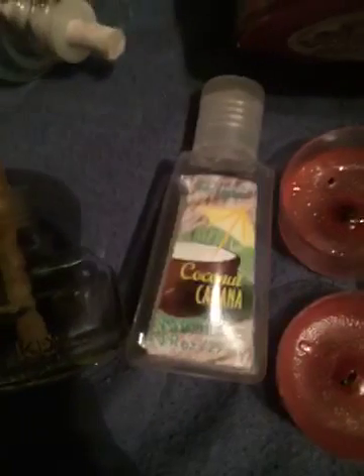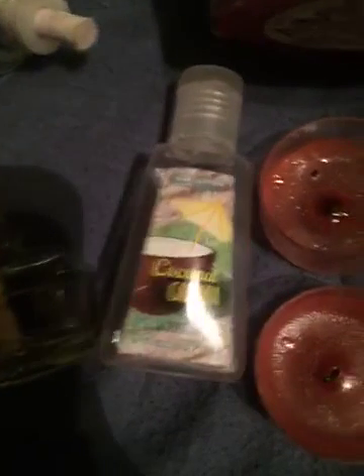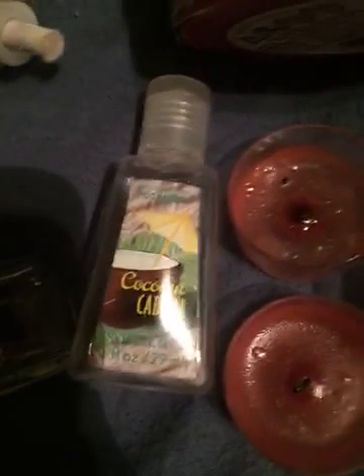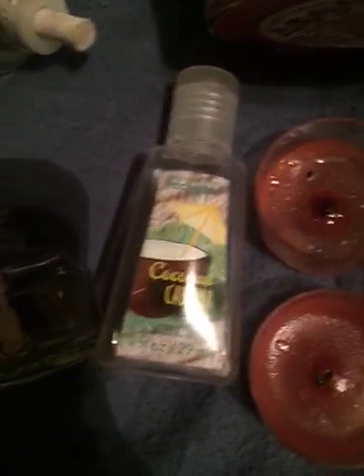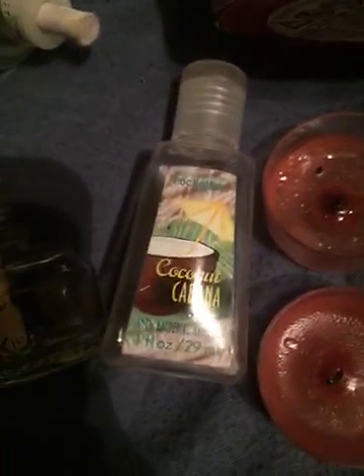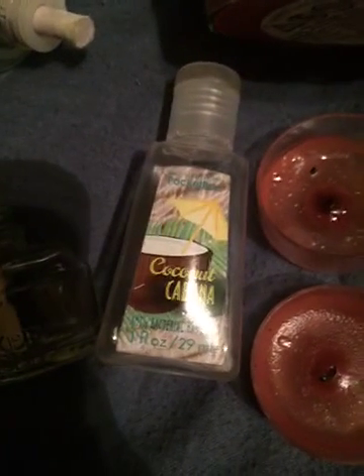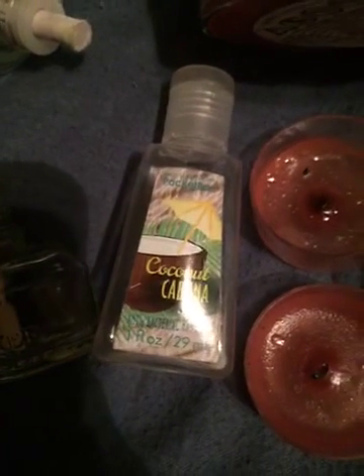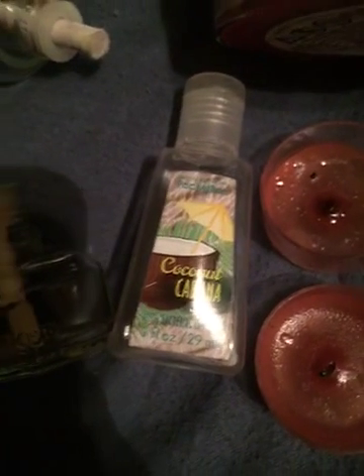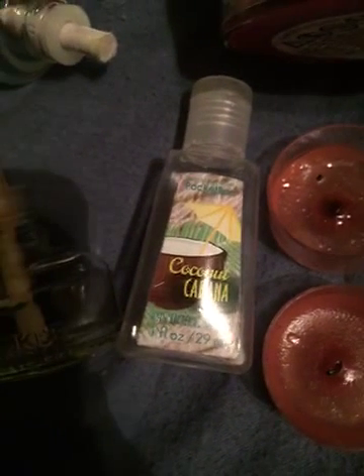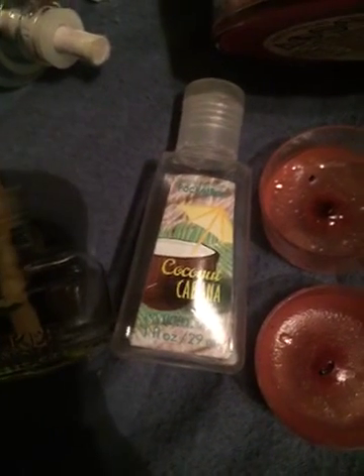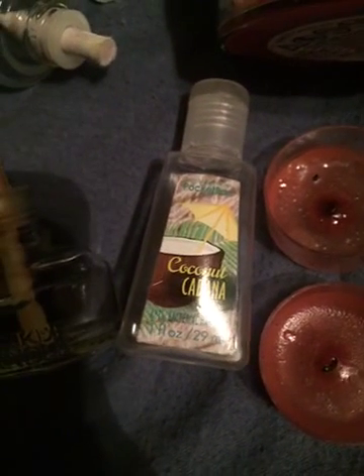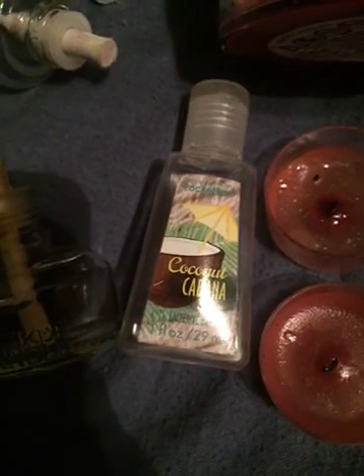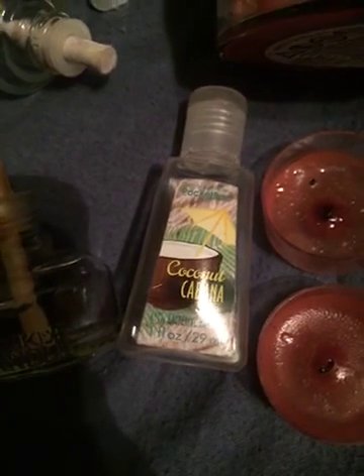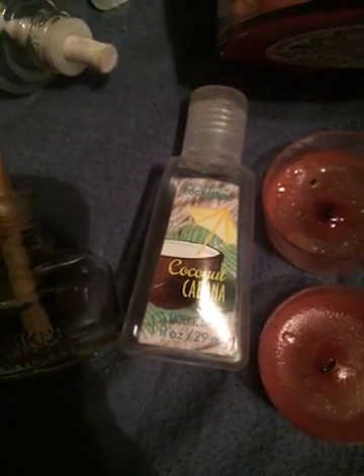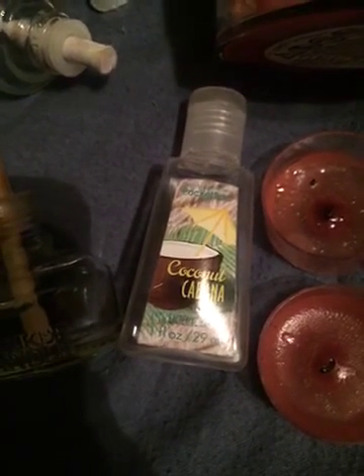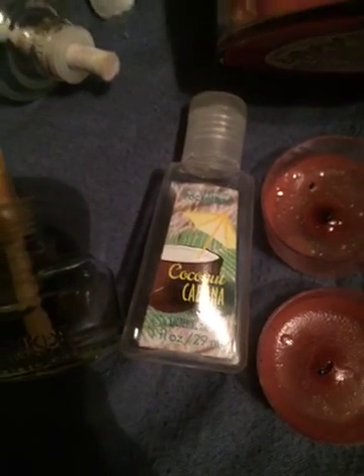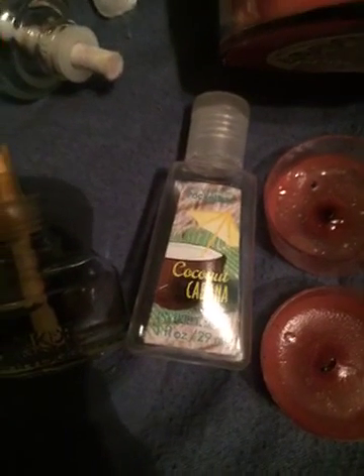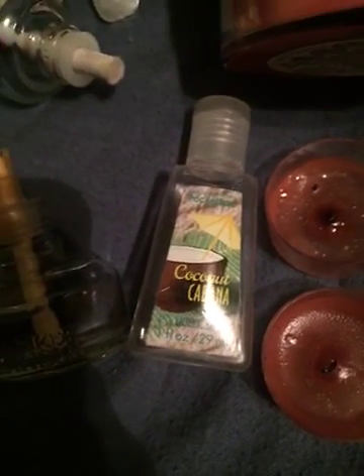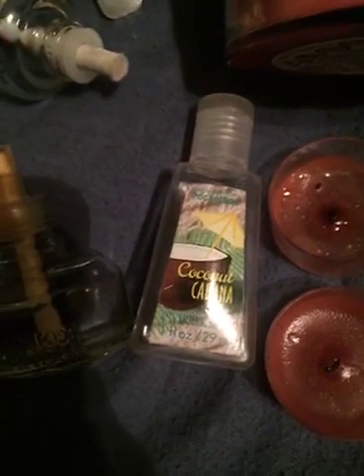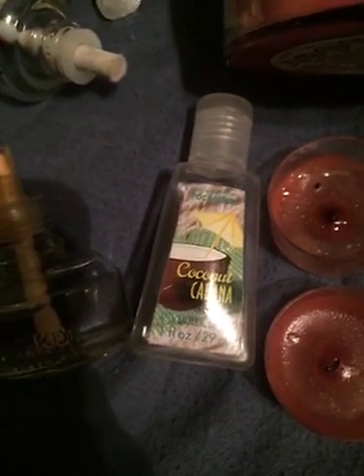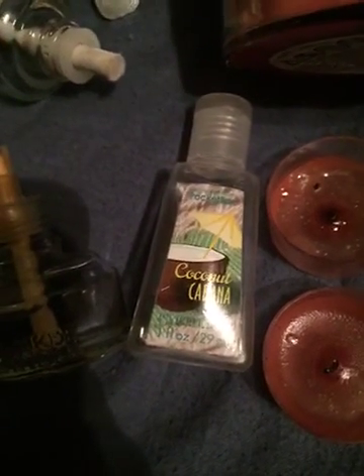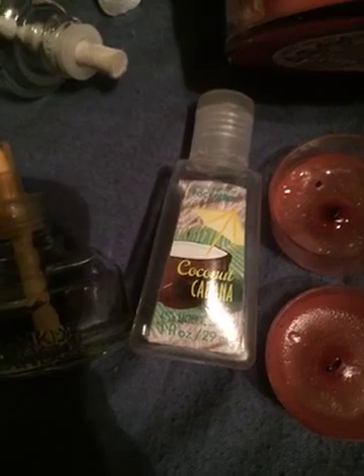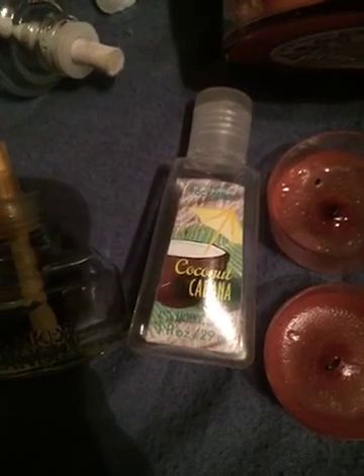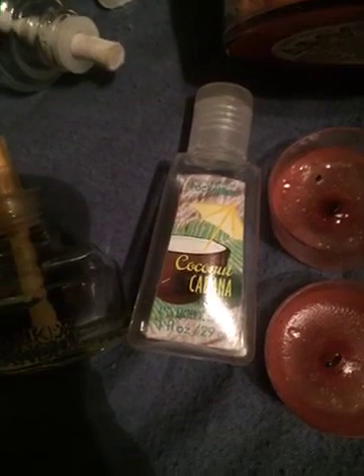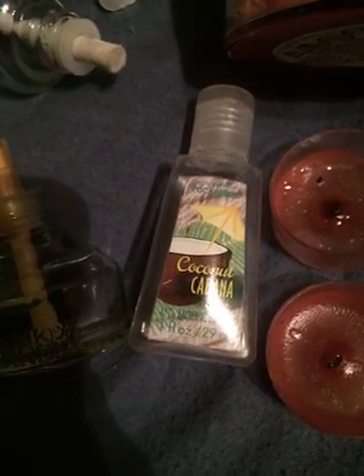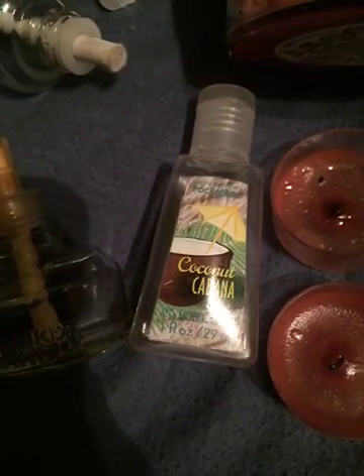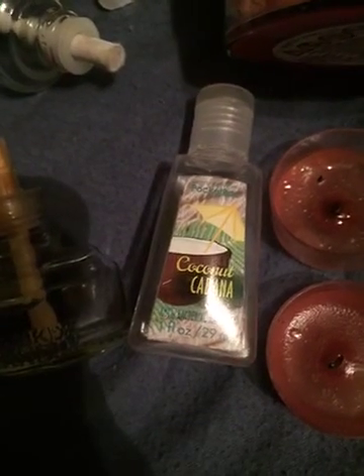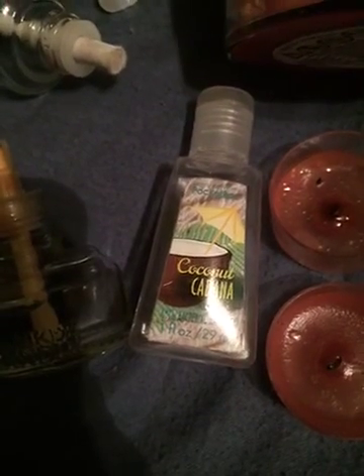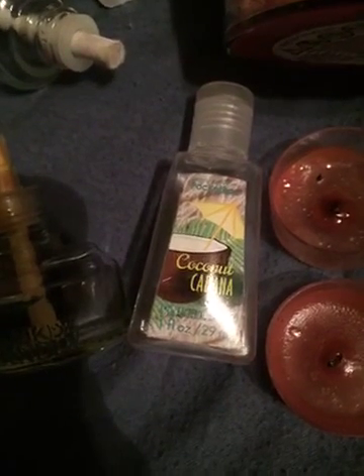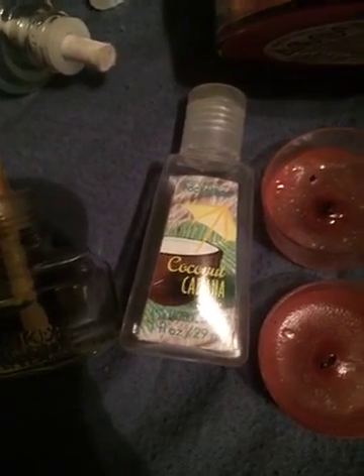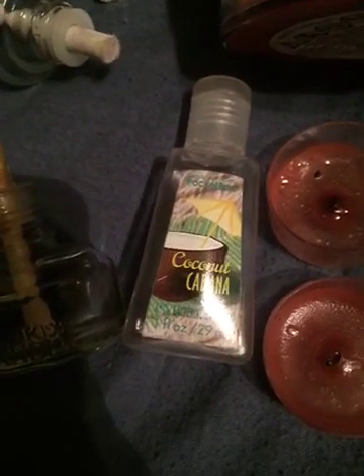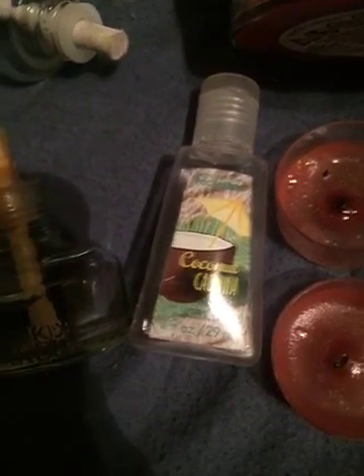I do have a Coconut Cabana pocket bac from Bath & Body Works. I really like this and I would repurchase it — I like anything coconut.